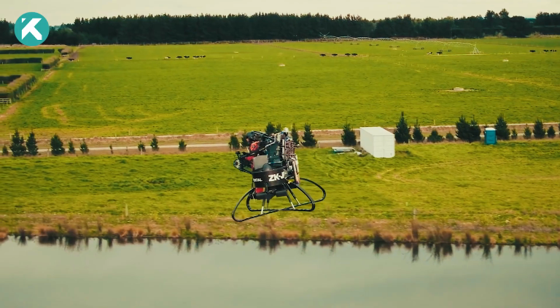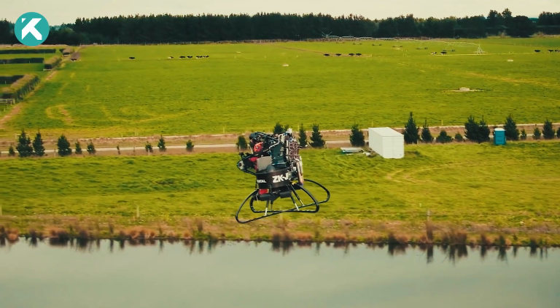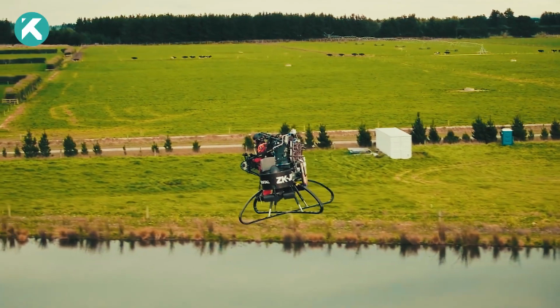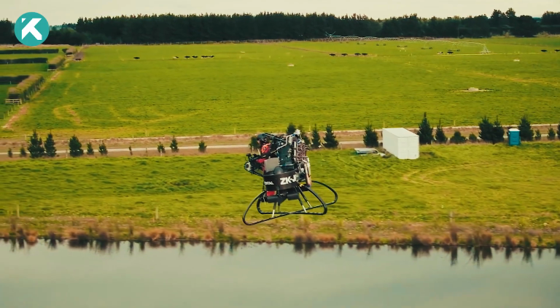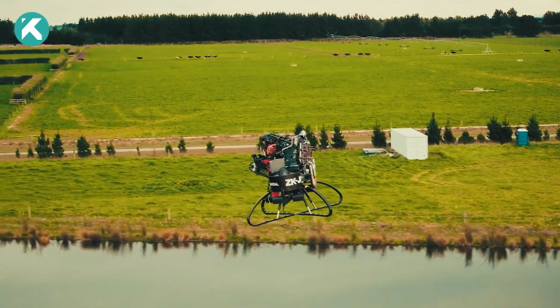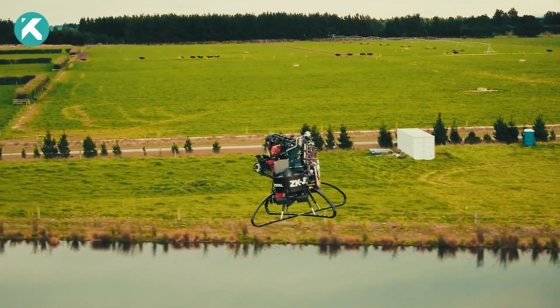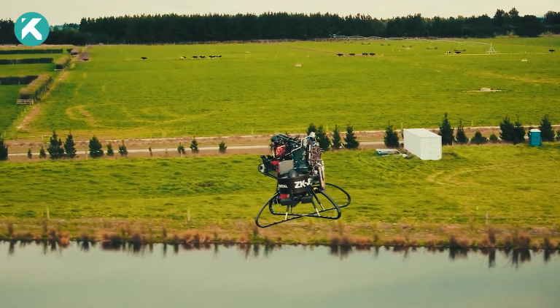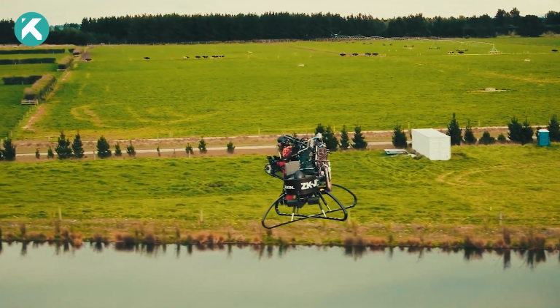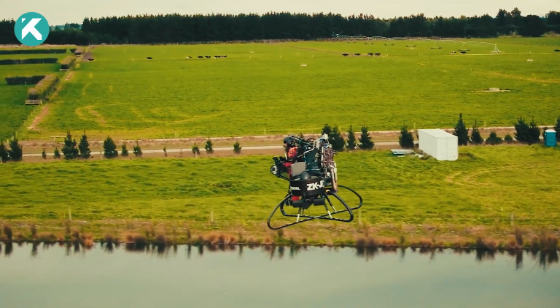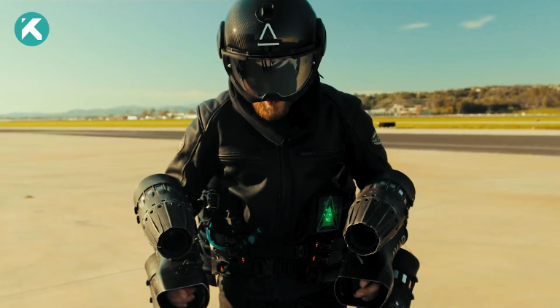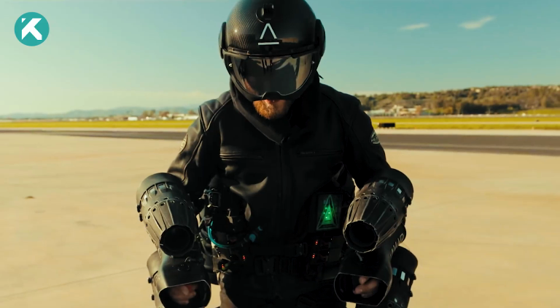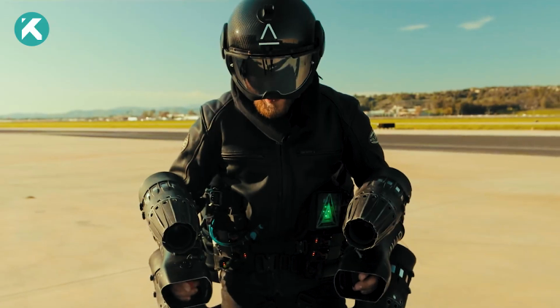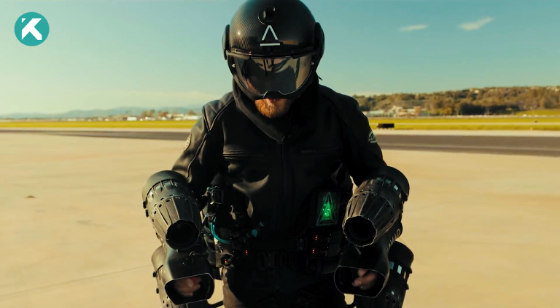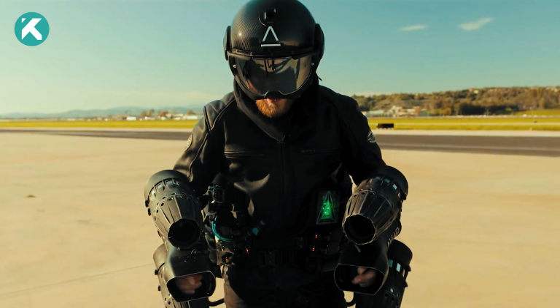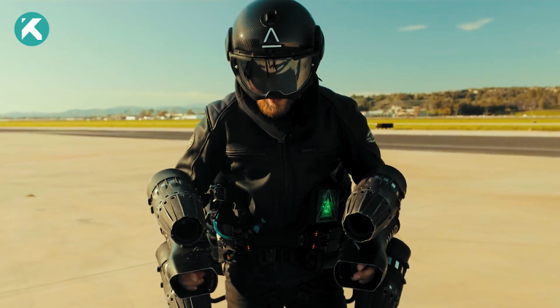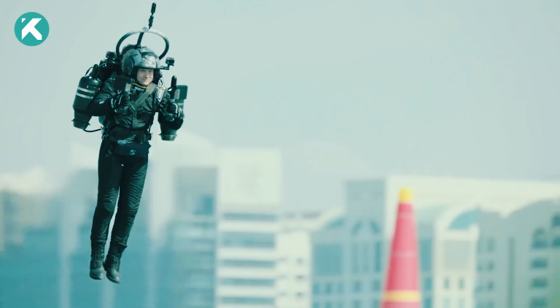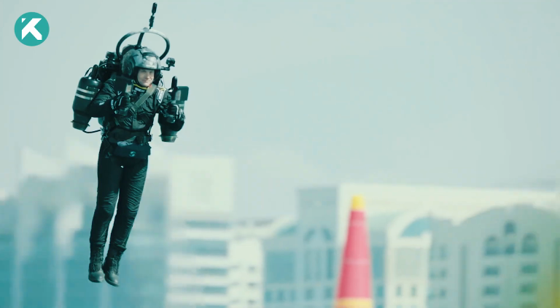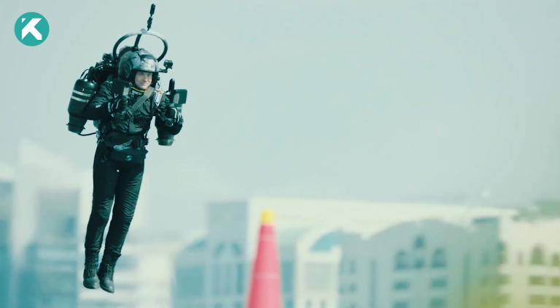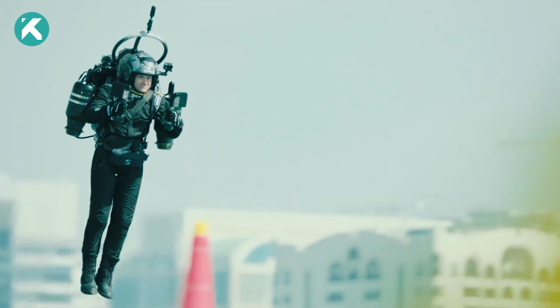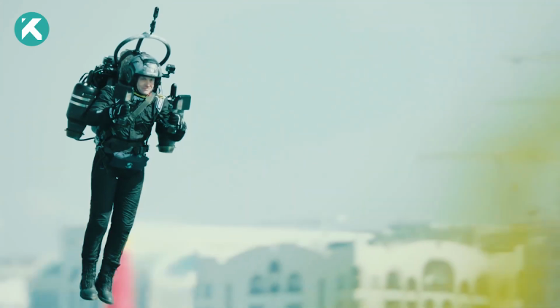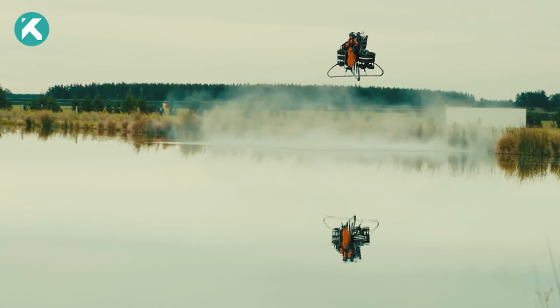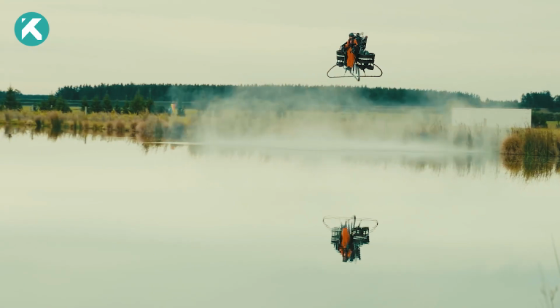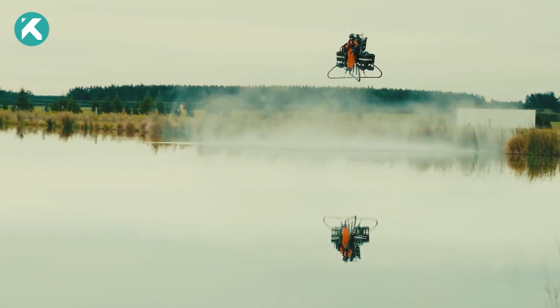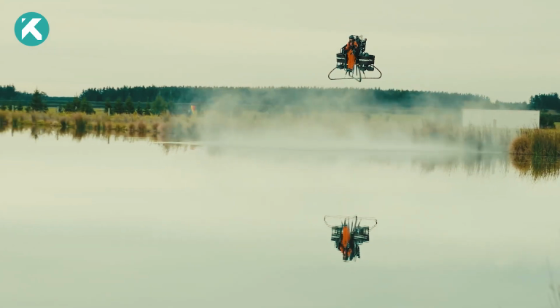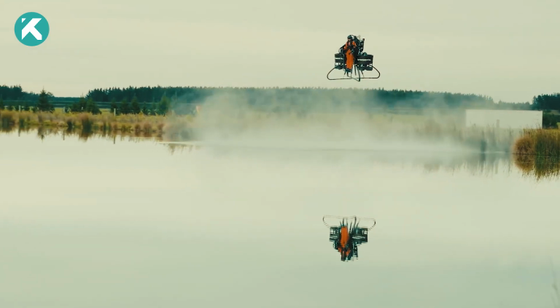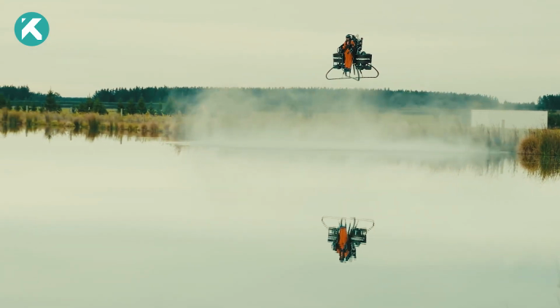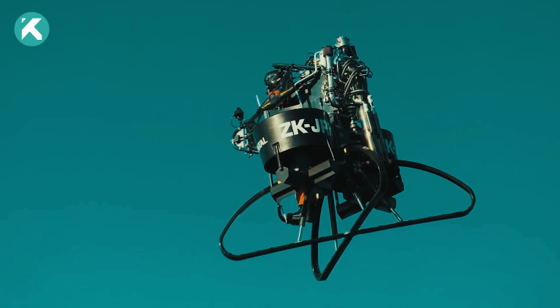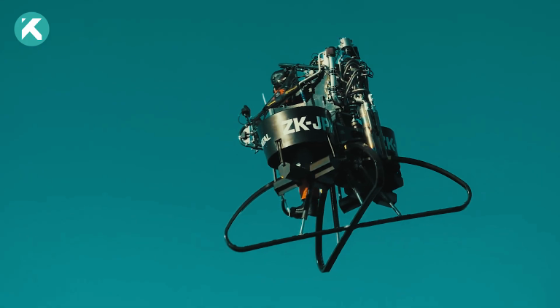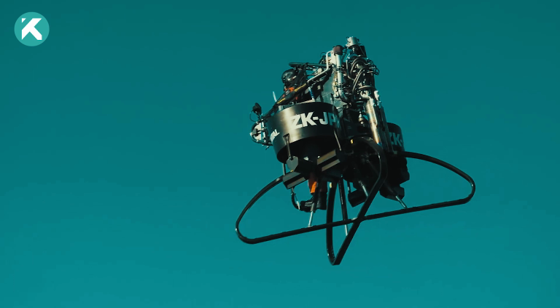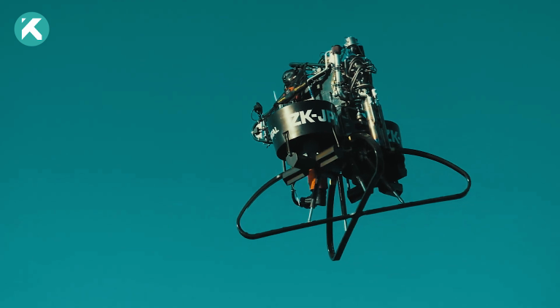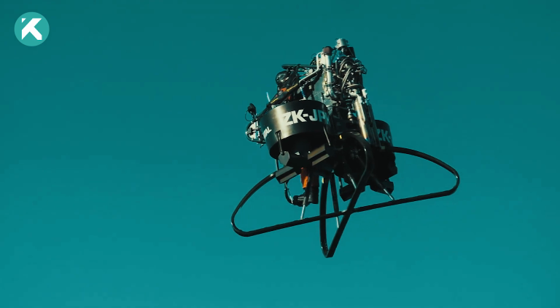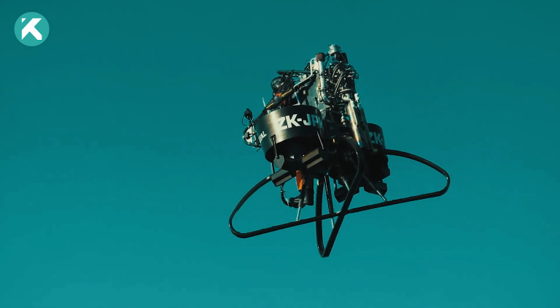Get ready to unleash your inner Superman as we dive into the world of personal flight technologies.